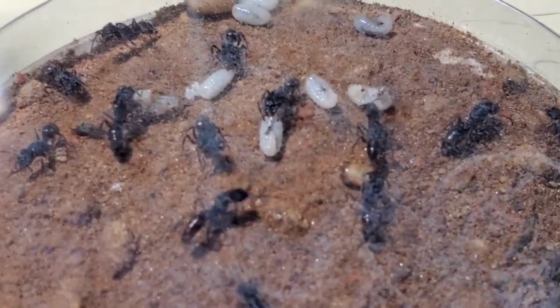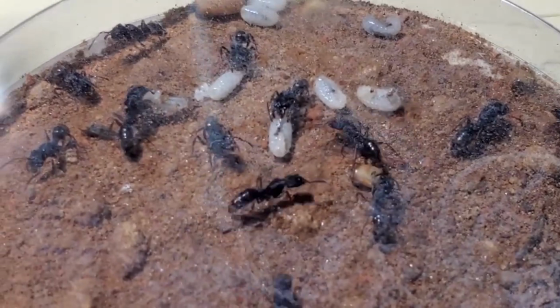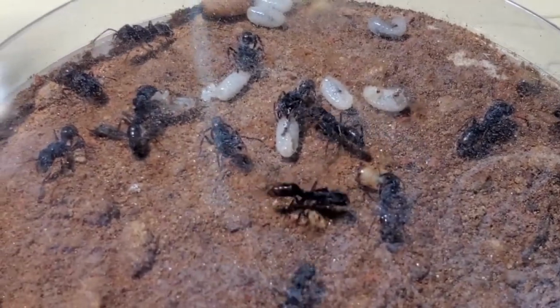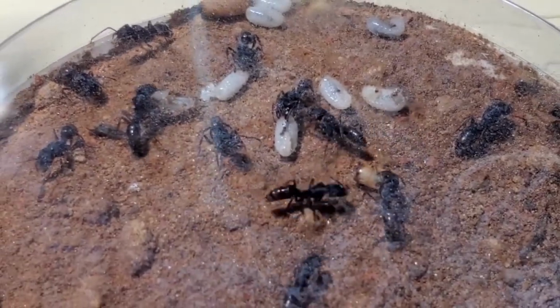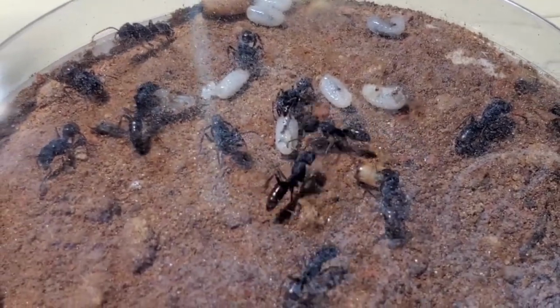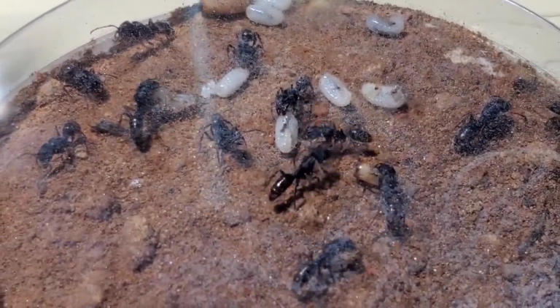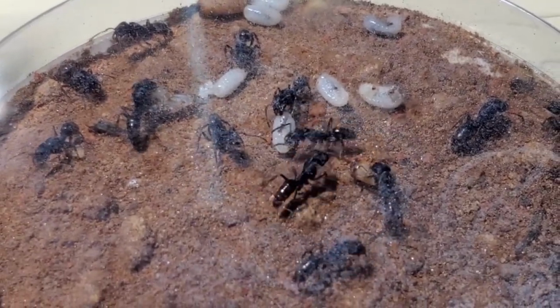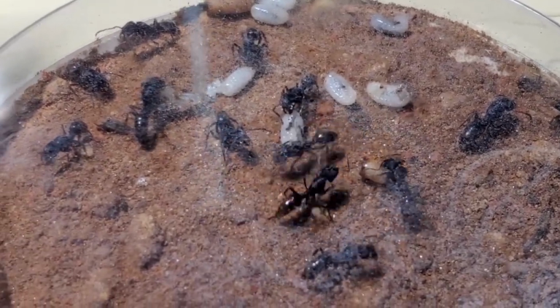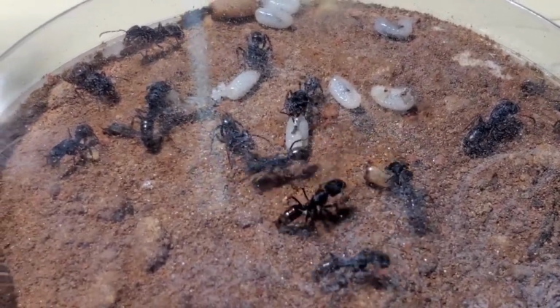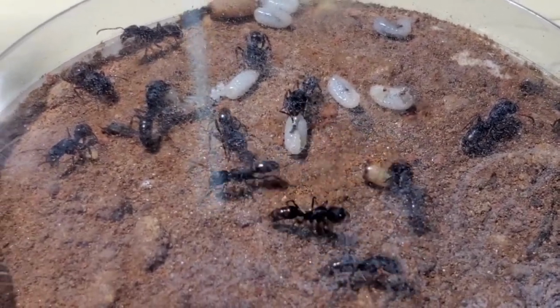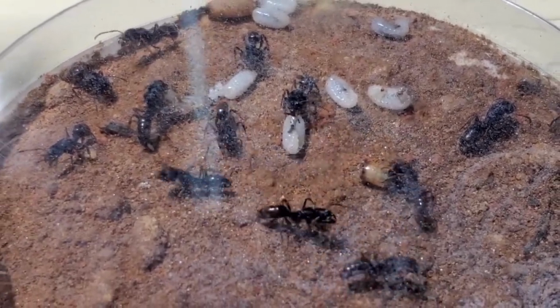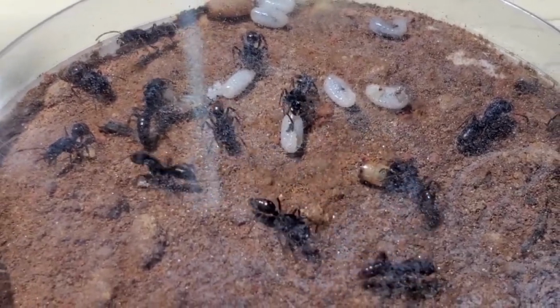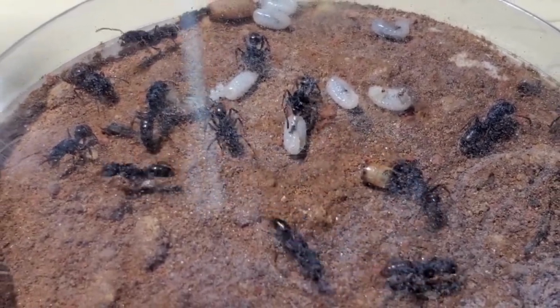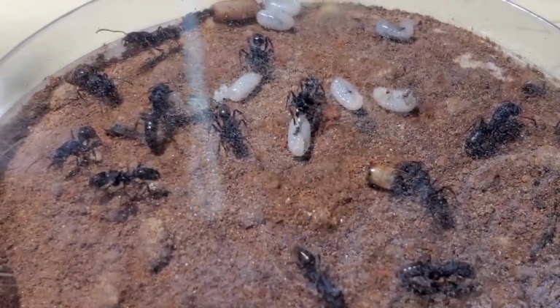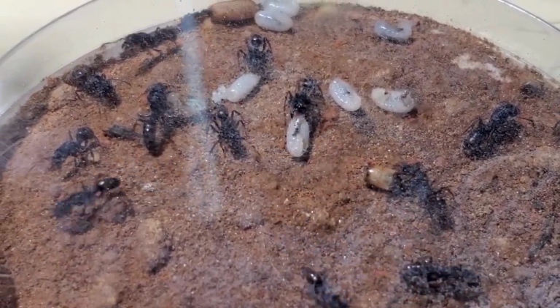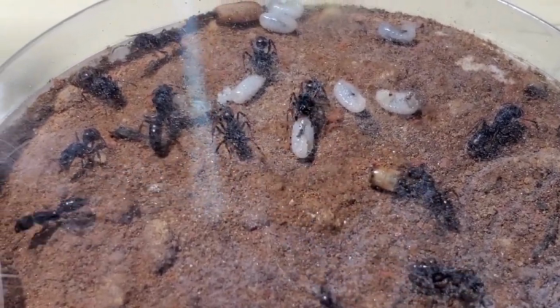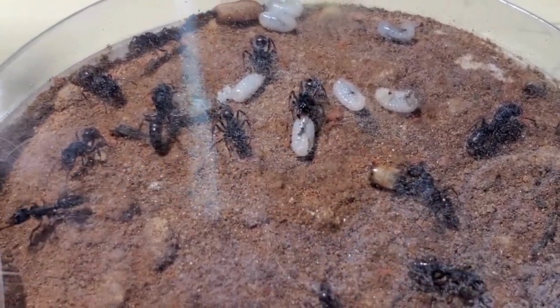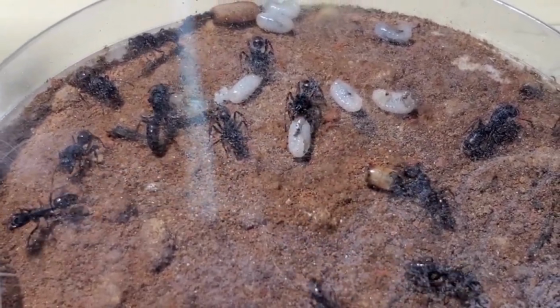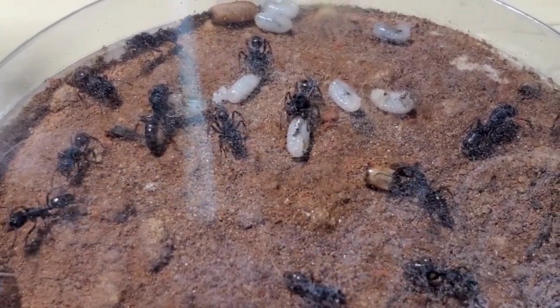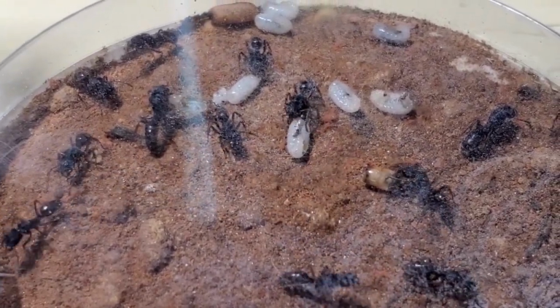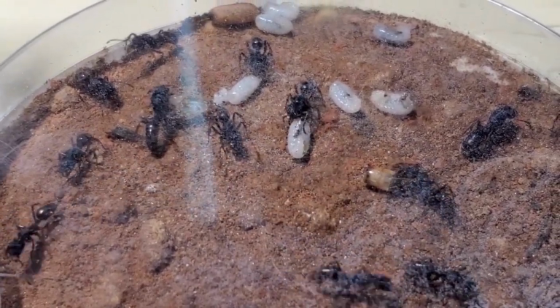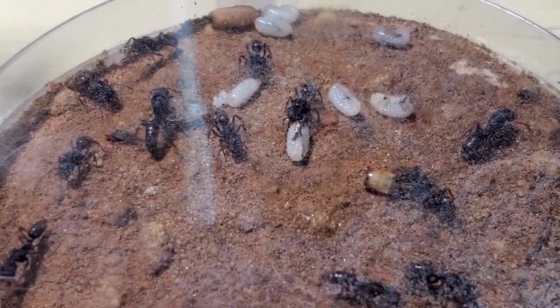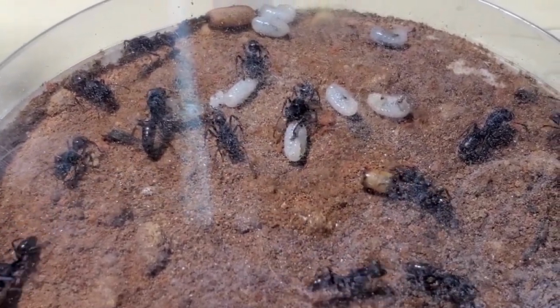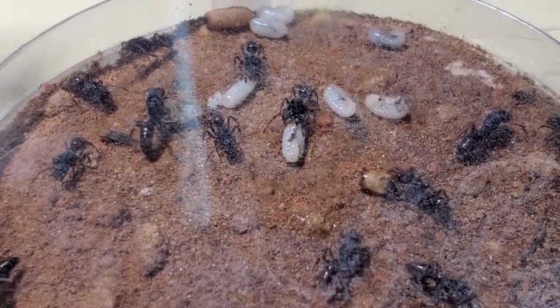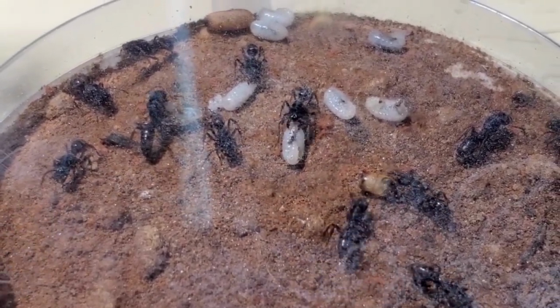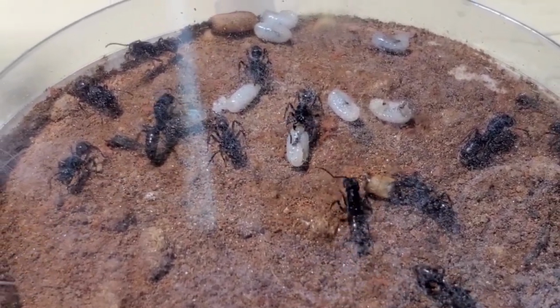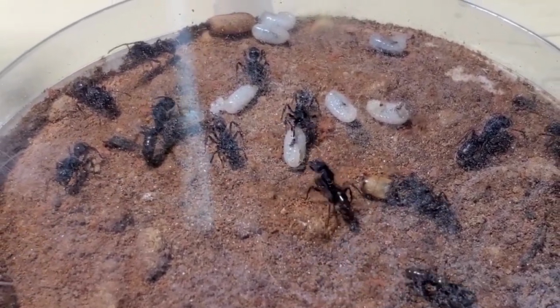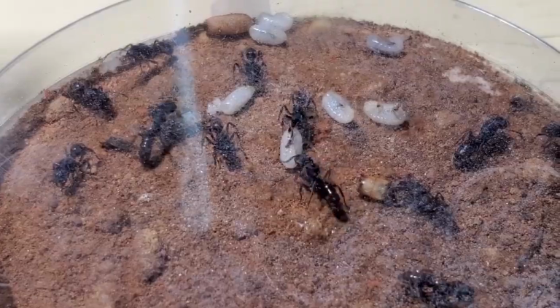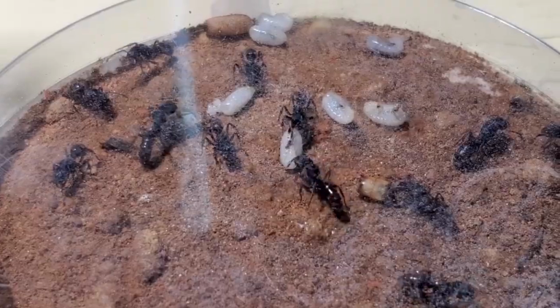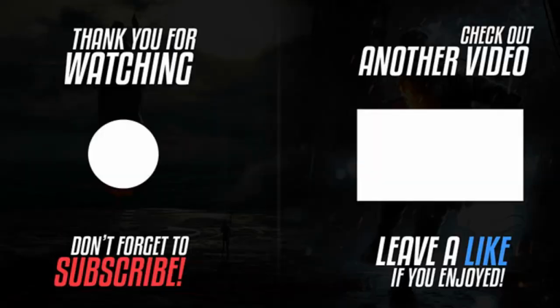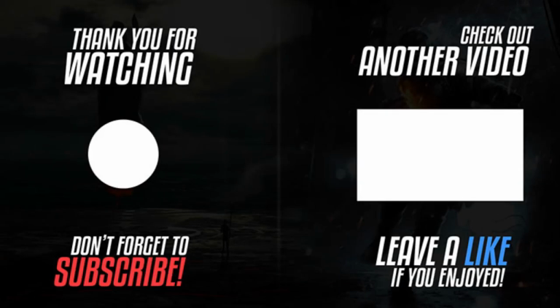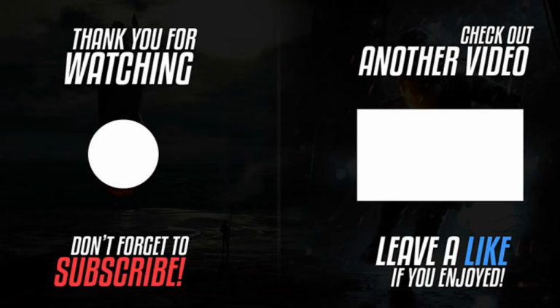Thank you guys for watching — see you next week. Bye!